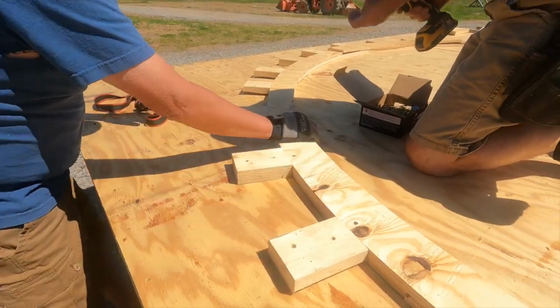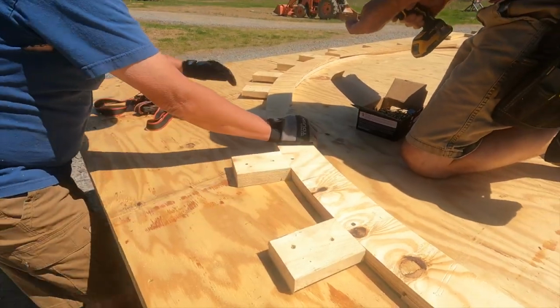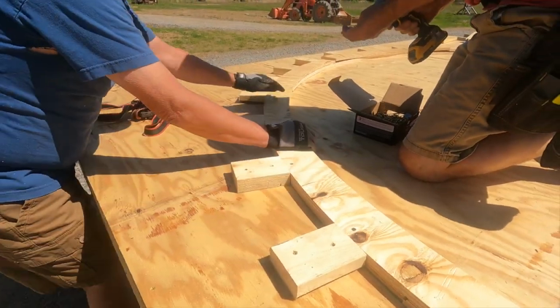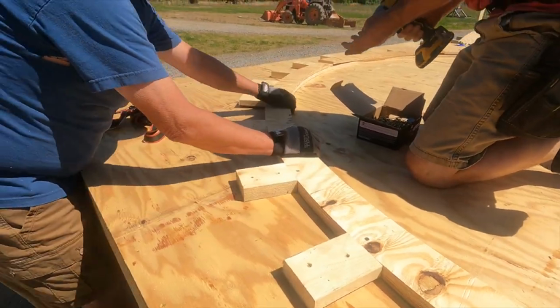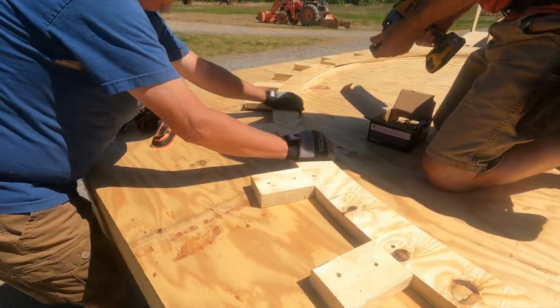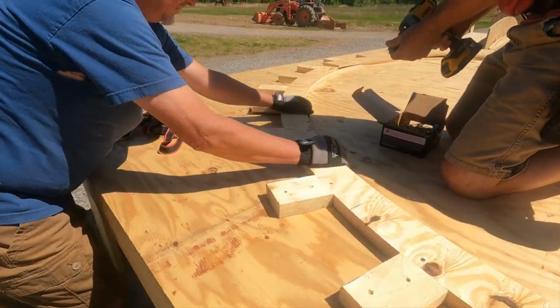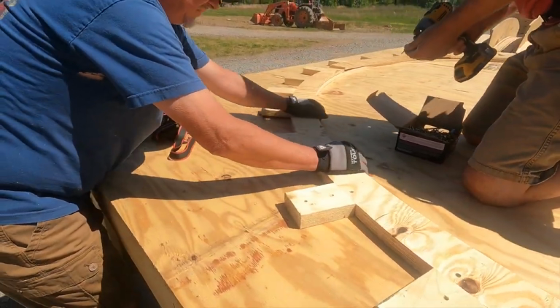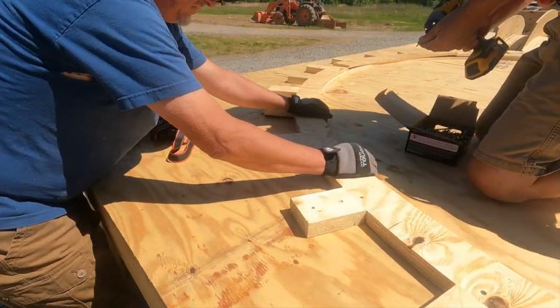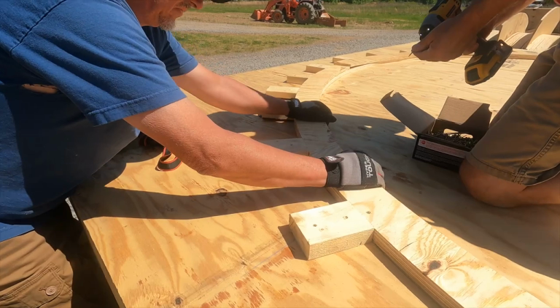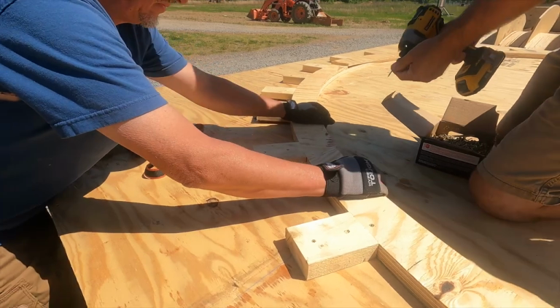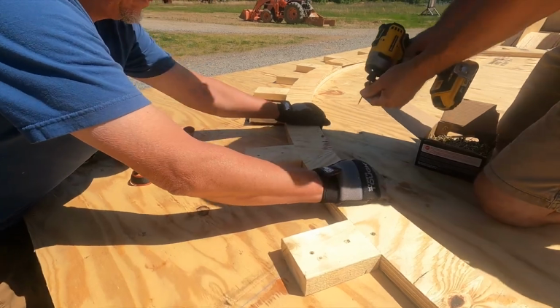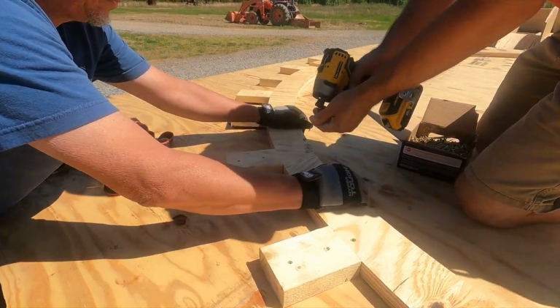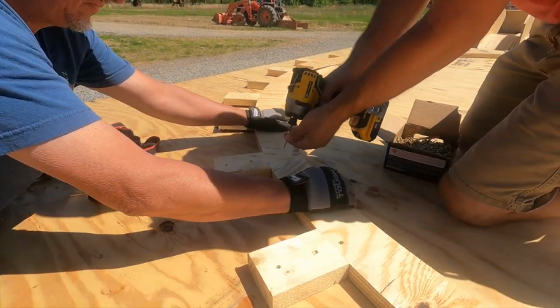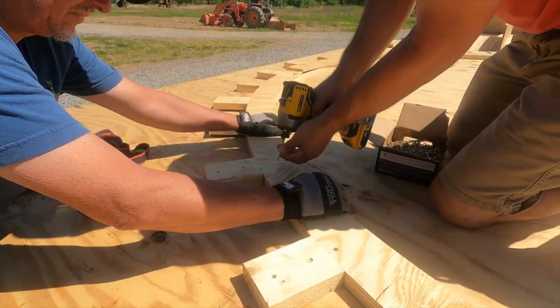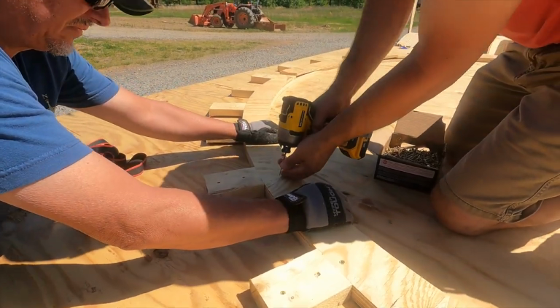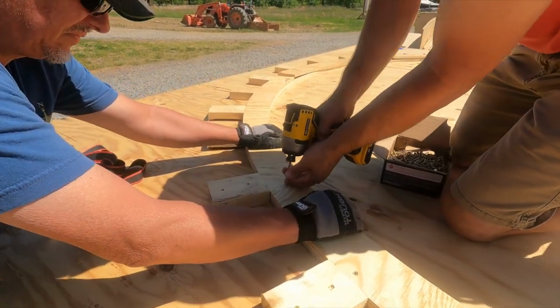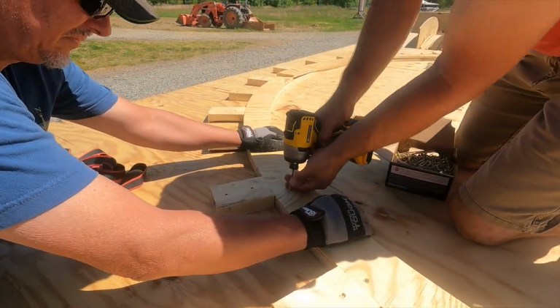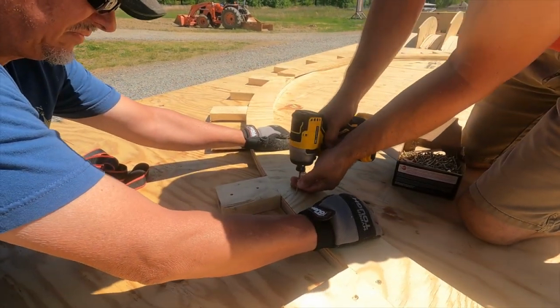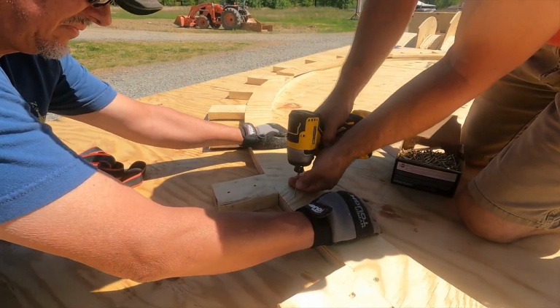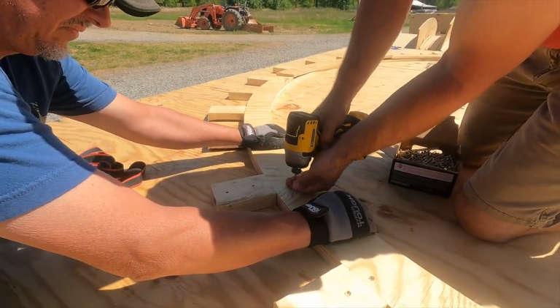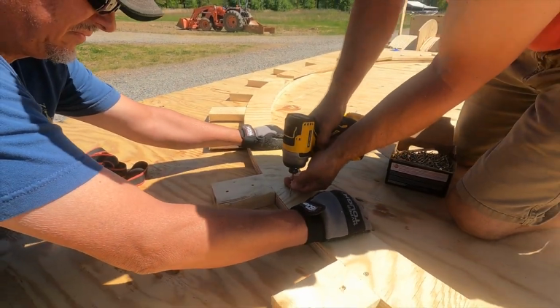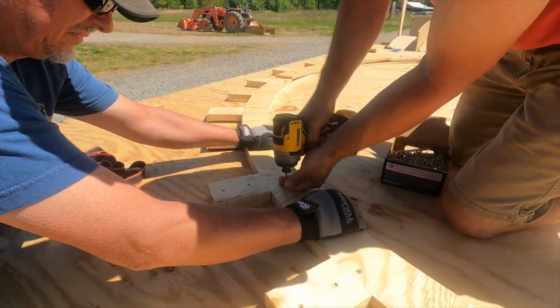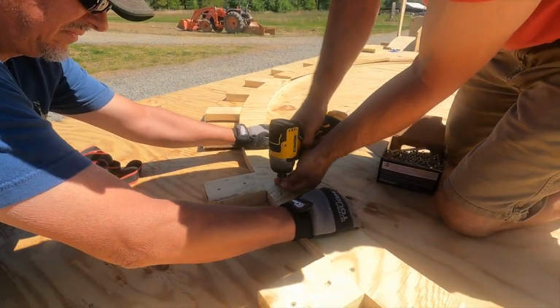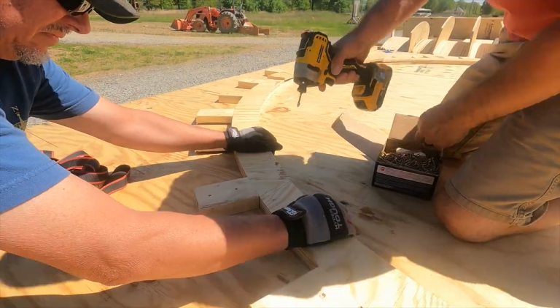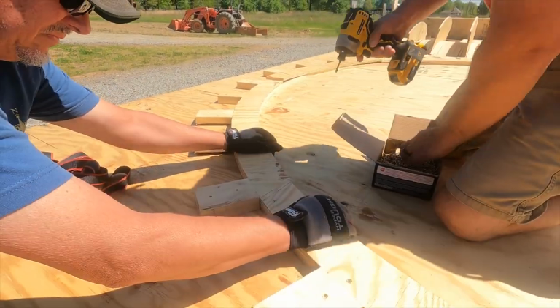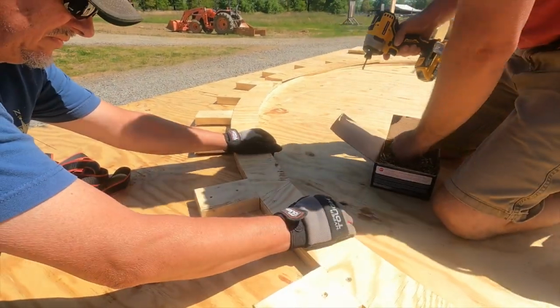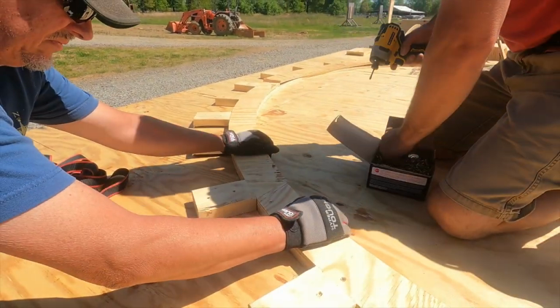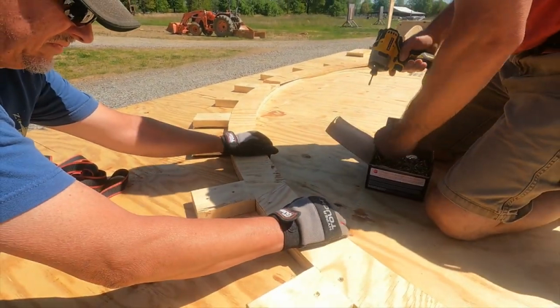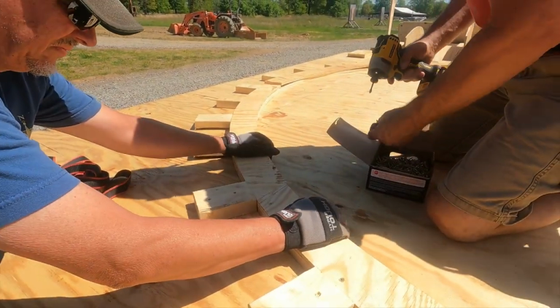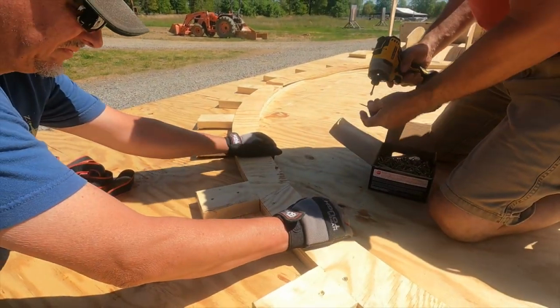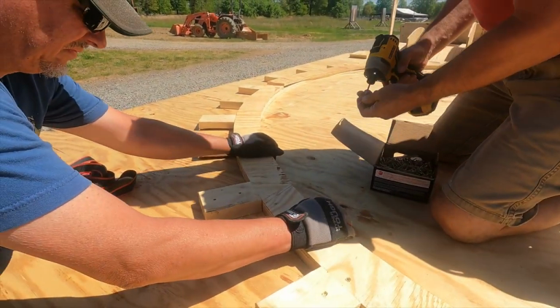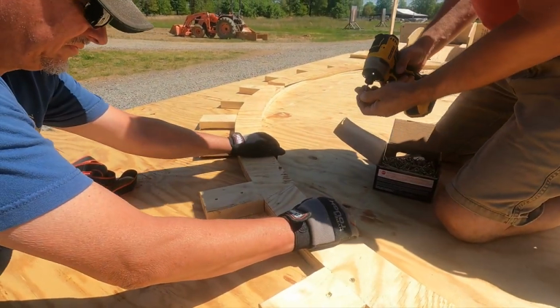We're going back through and putting more screws in for the viewers at home — because otherwise they'll yell at us for not putting enough screws in.